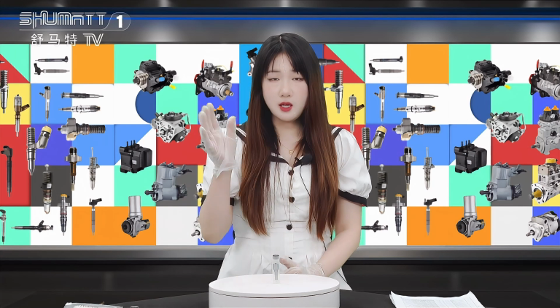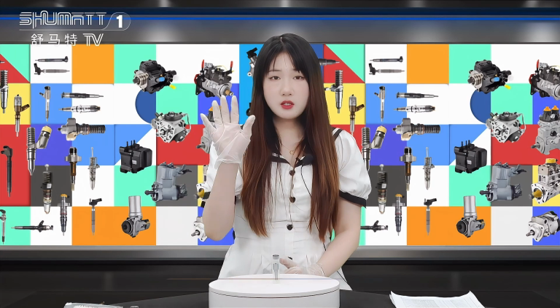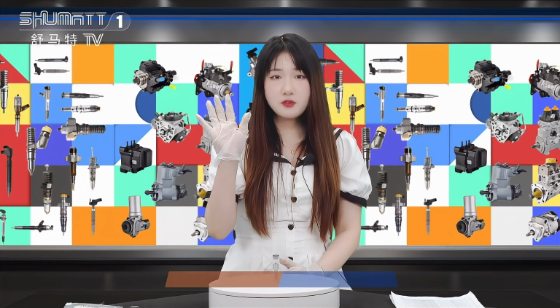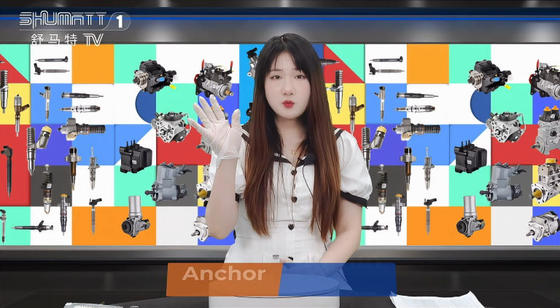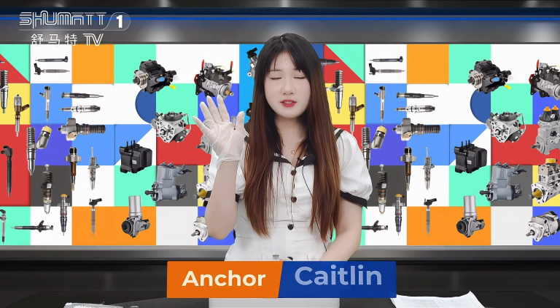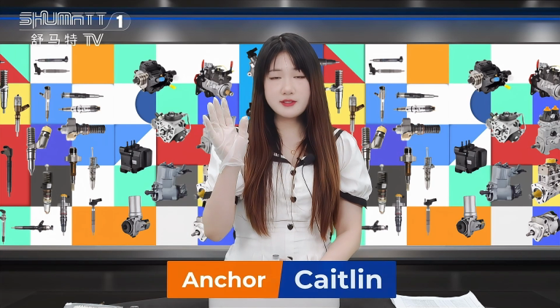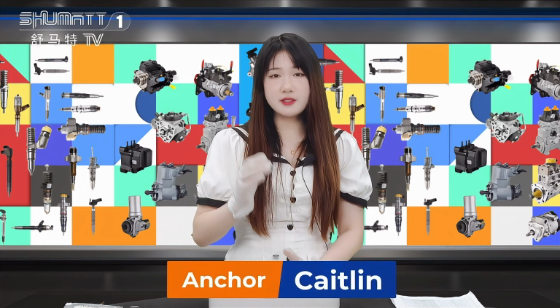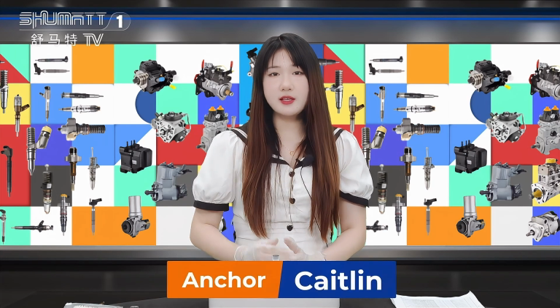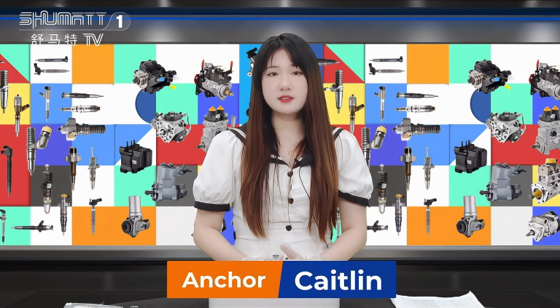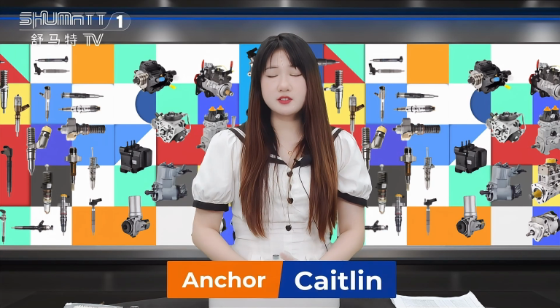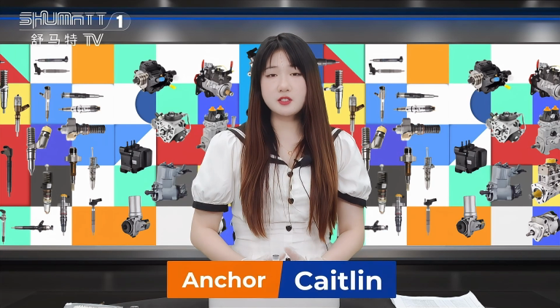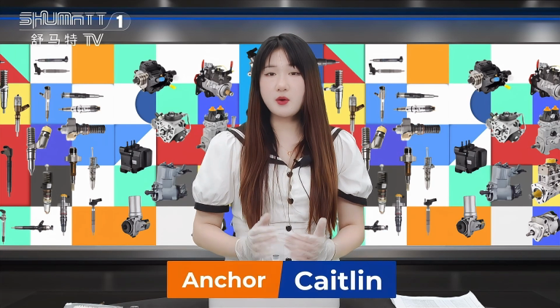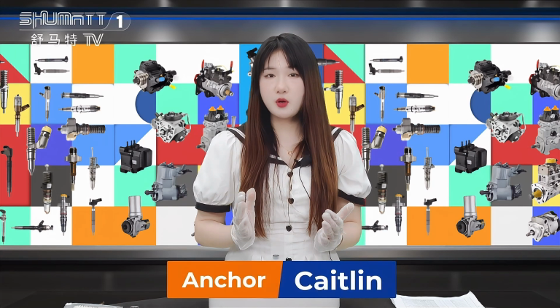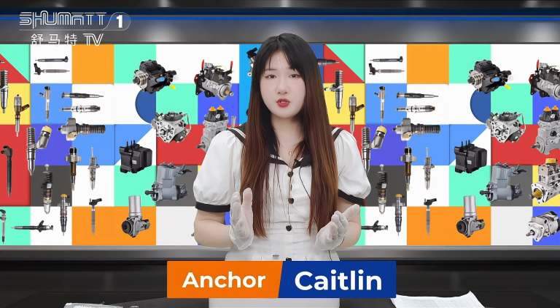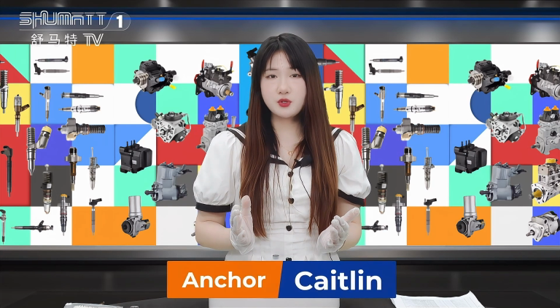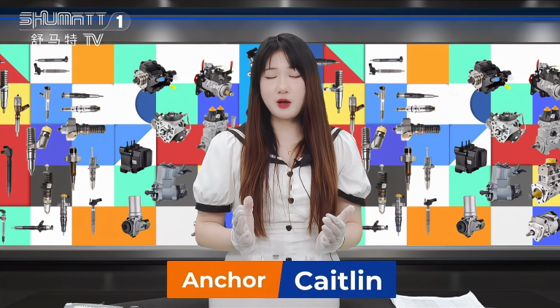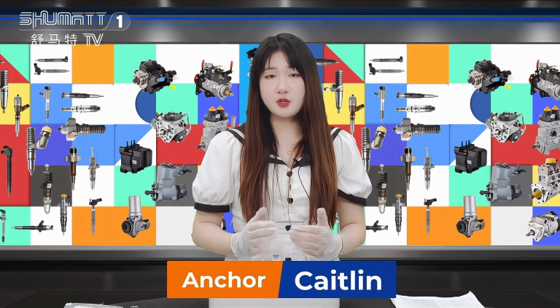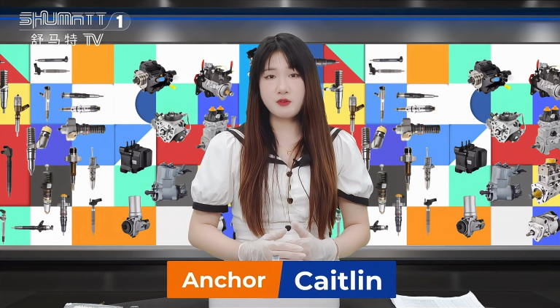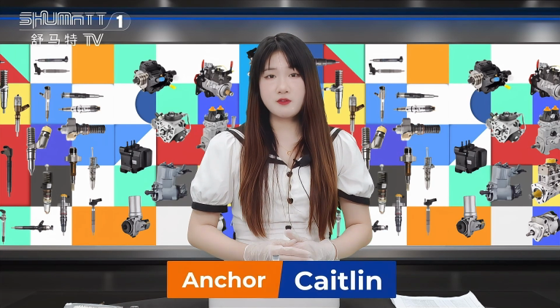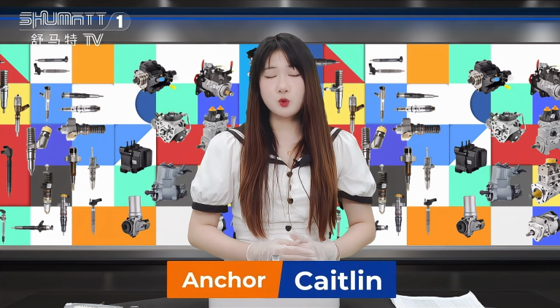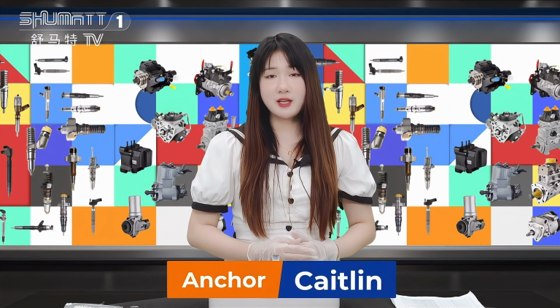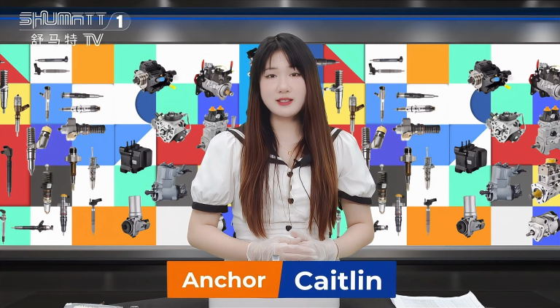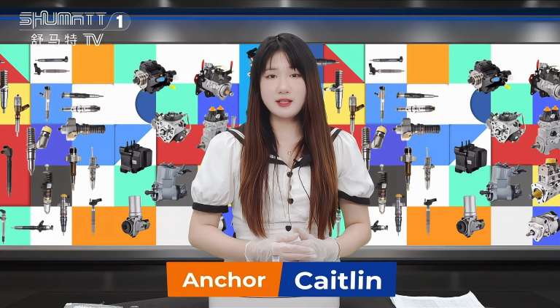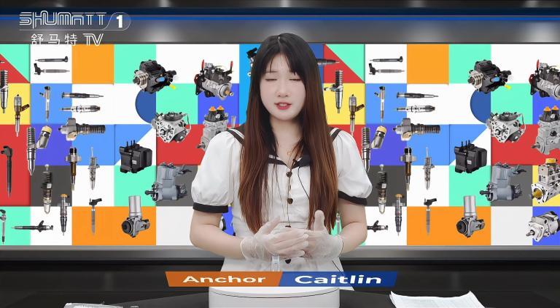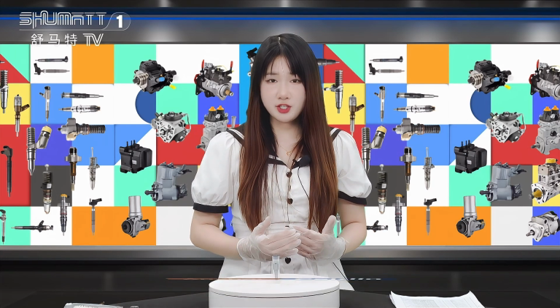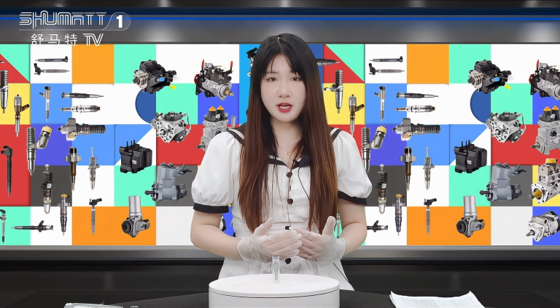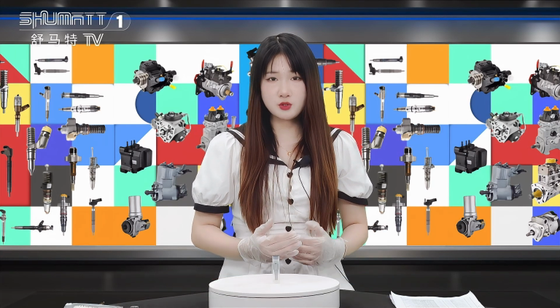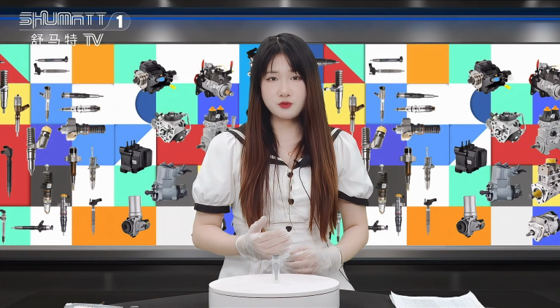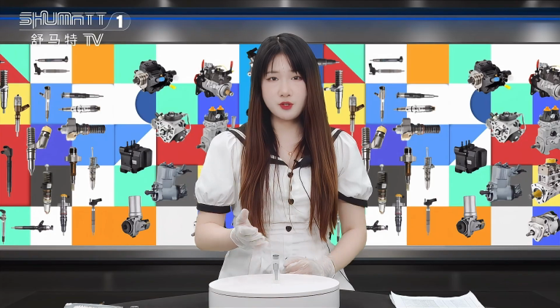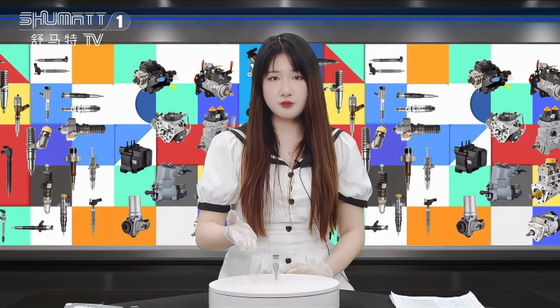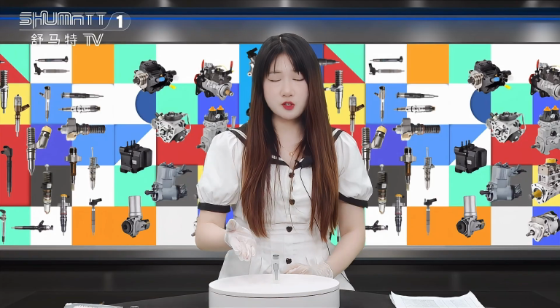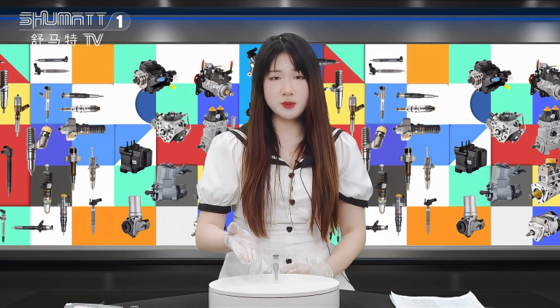Hello everyone, this is Caitlin. Today I will show you our new arrival product, the Inject Nozzle for you. Follow me.